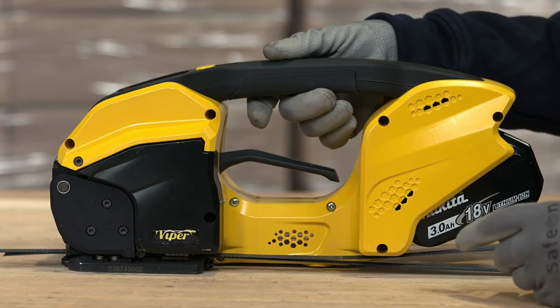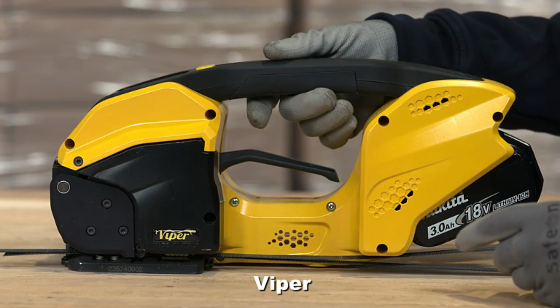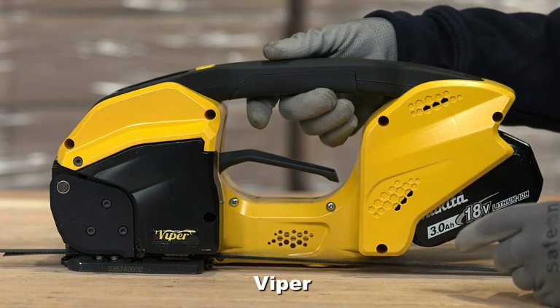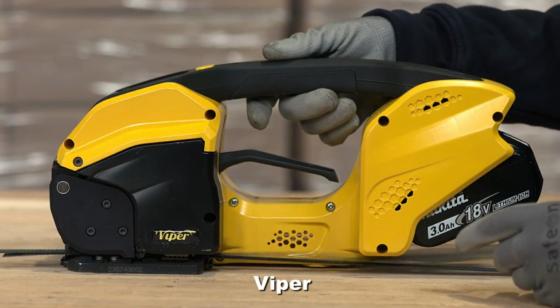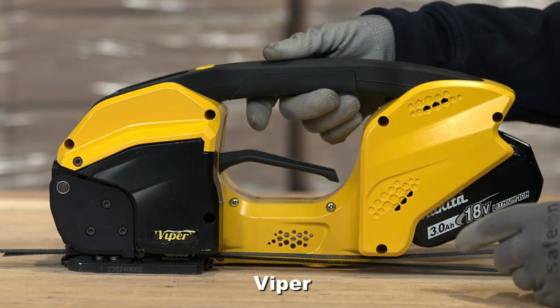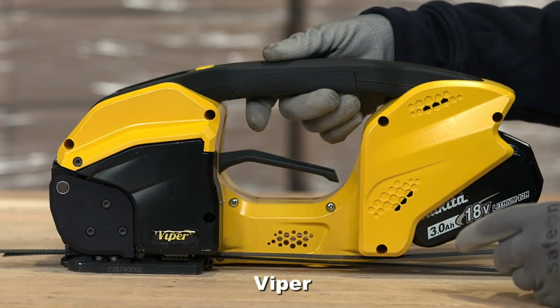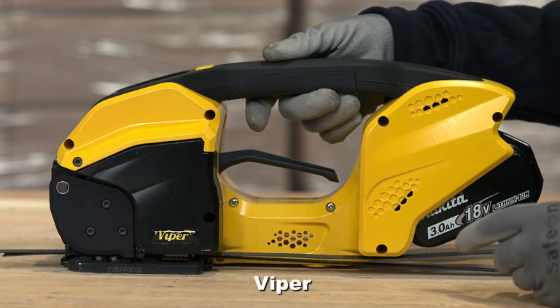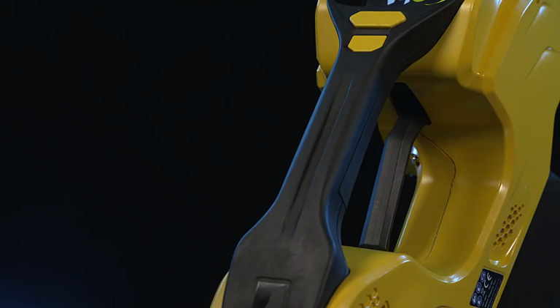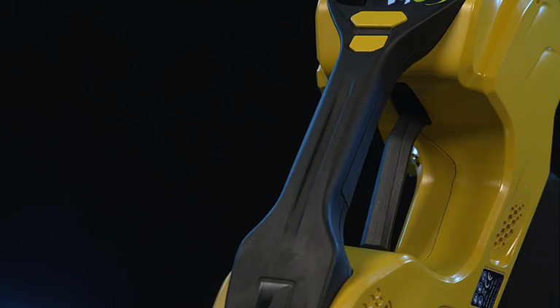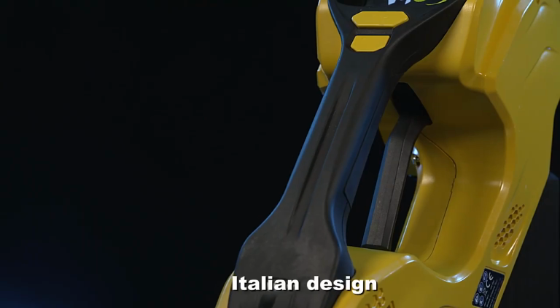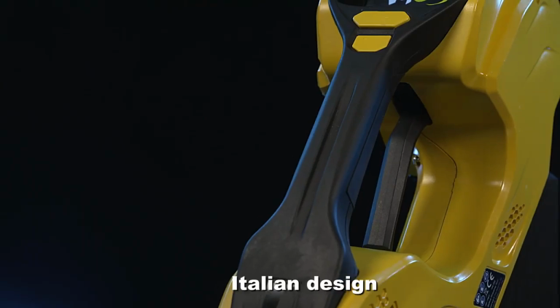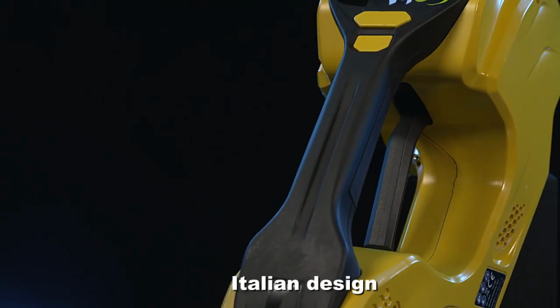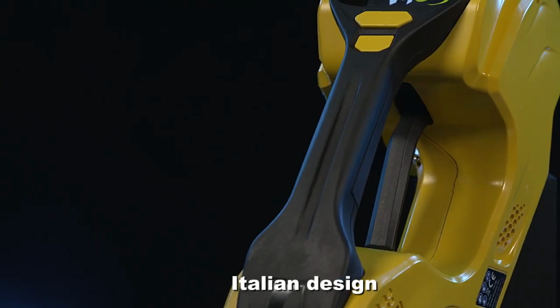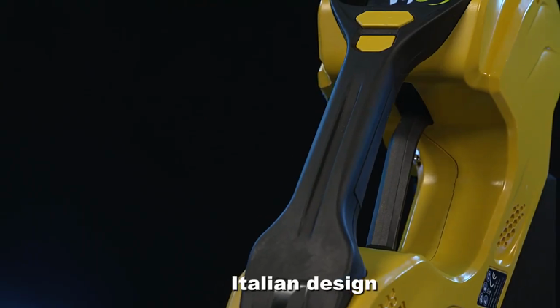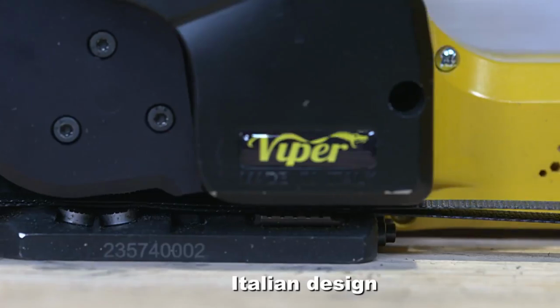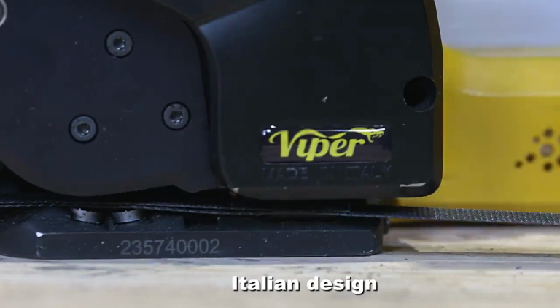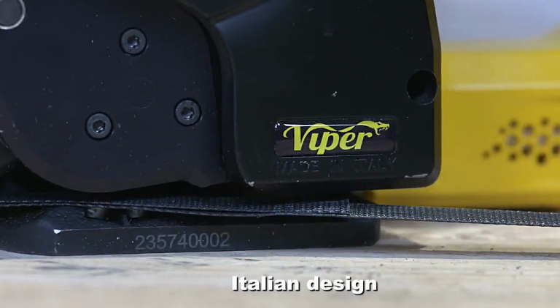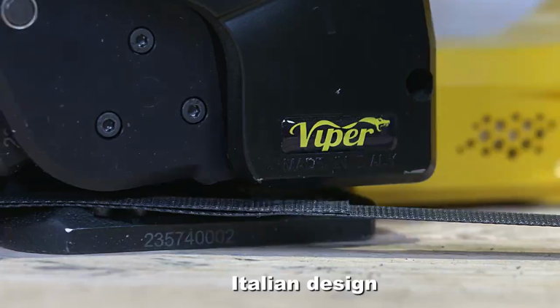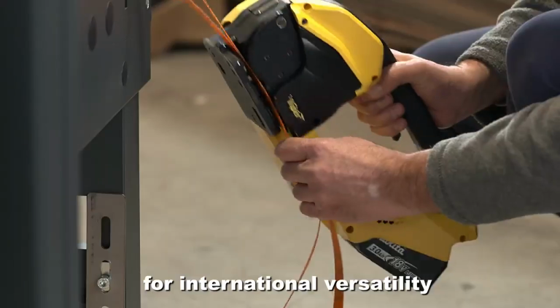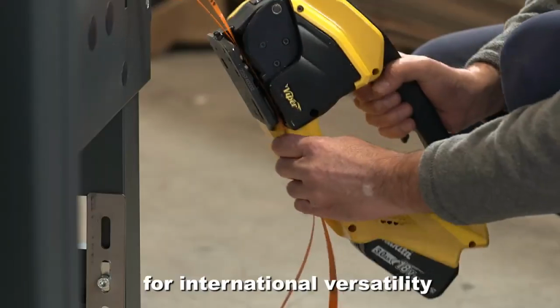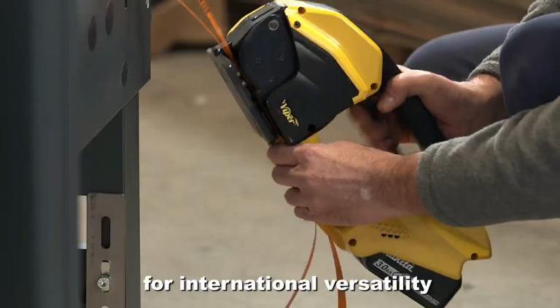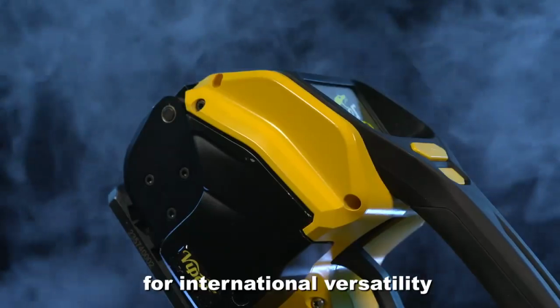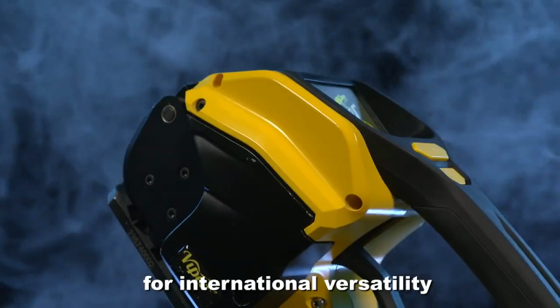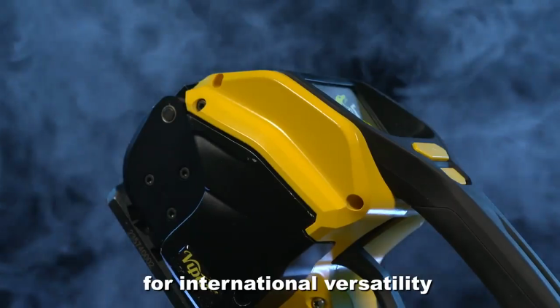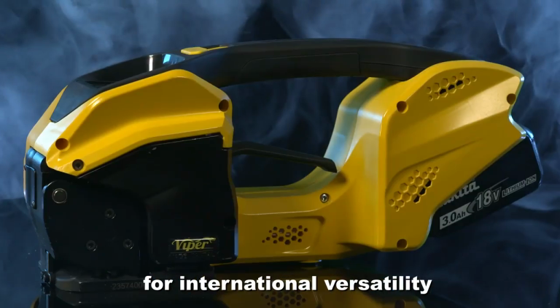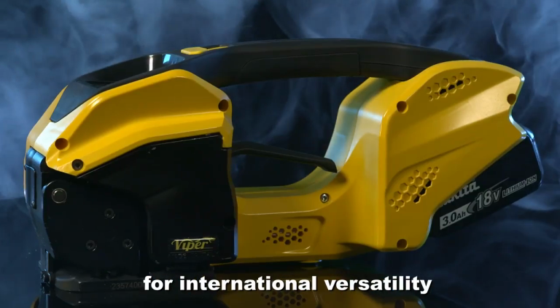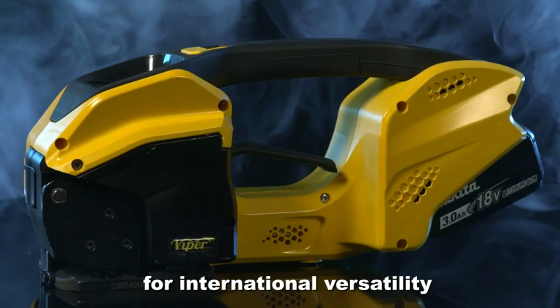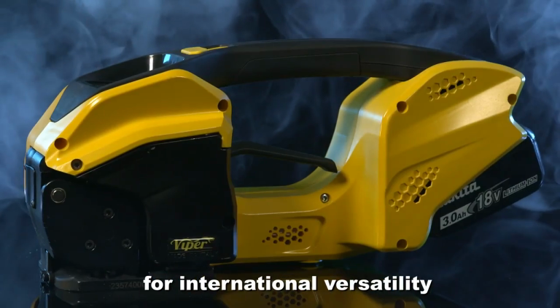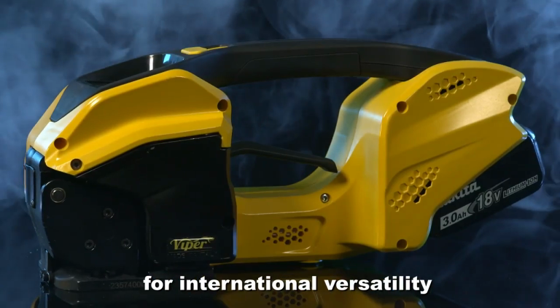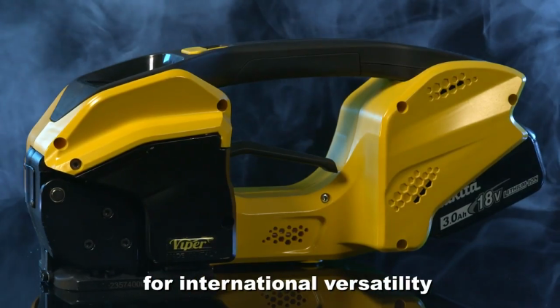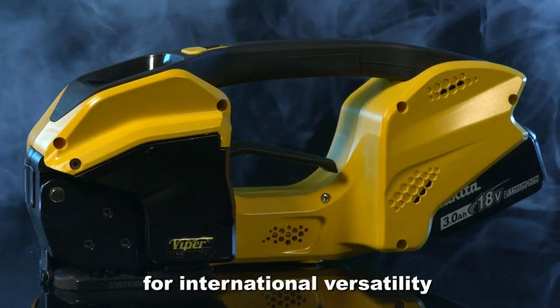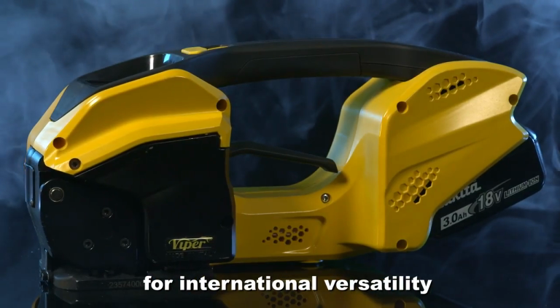Viper. Italian design for international versatility.